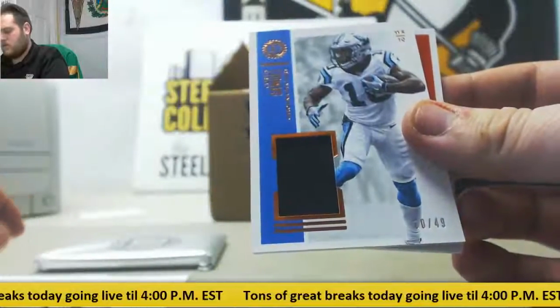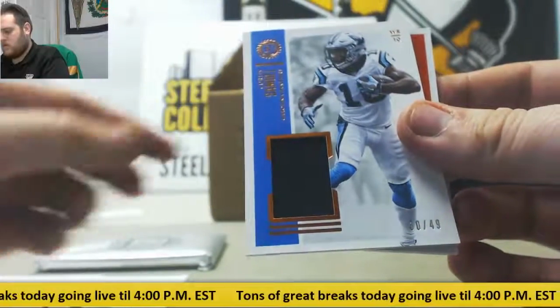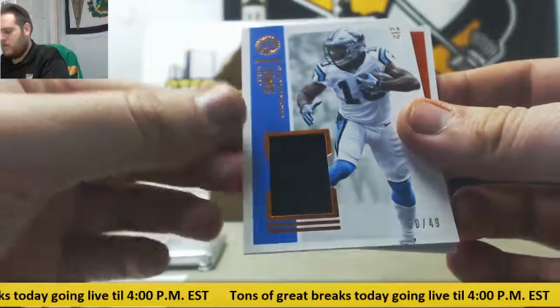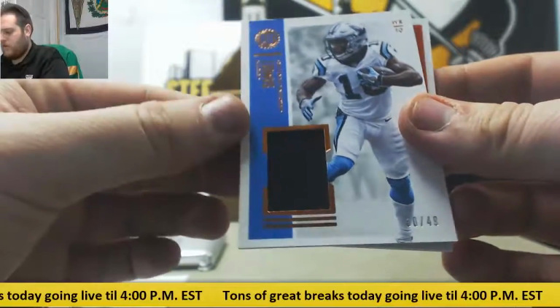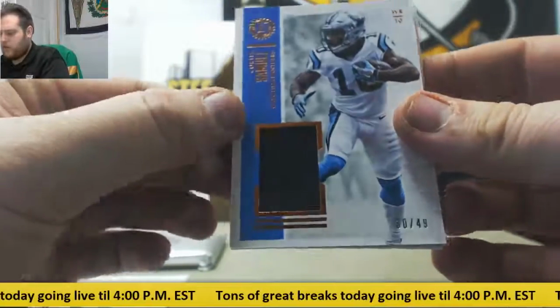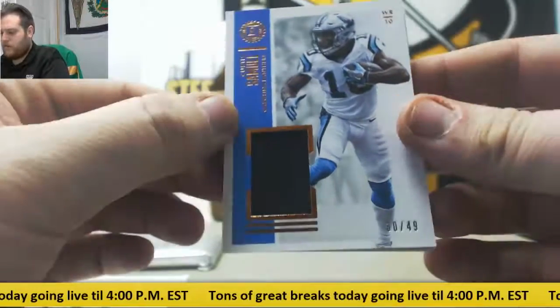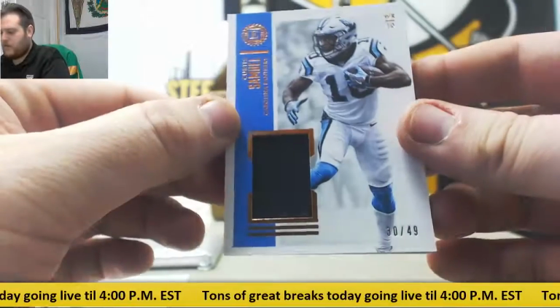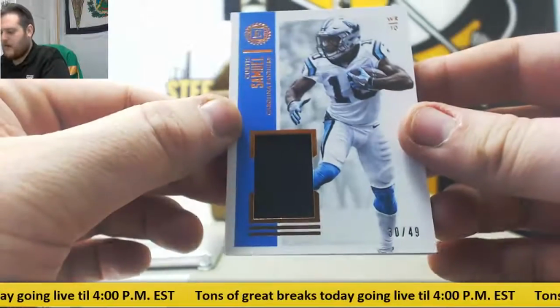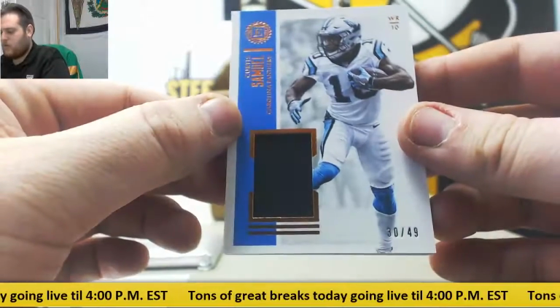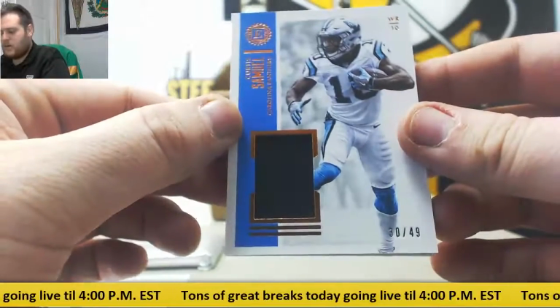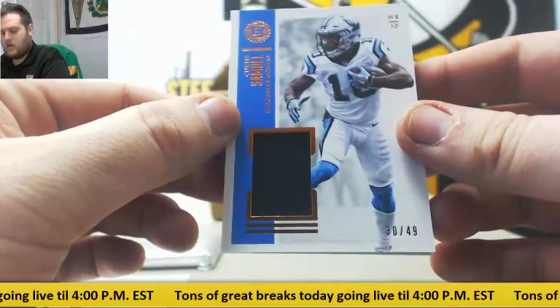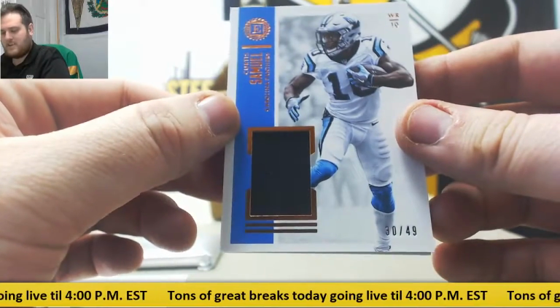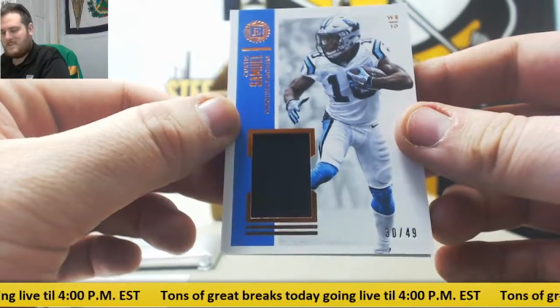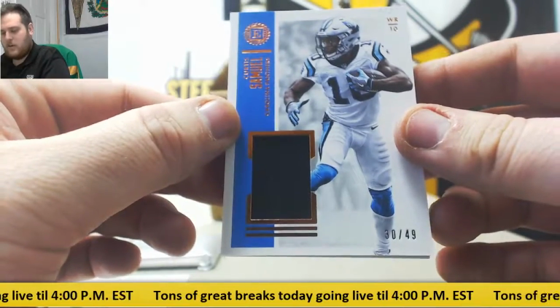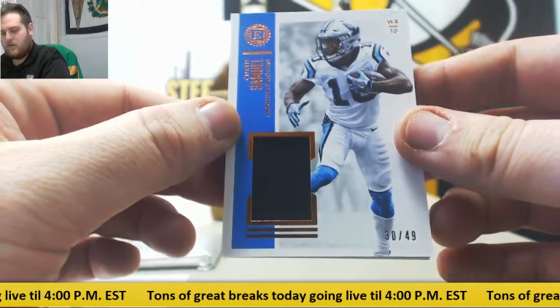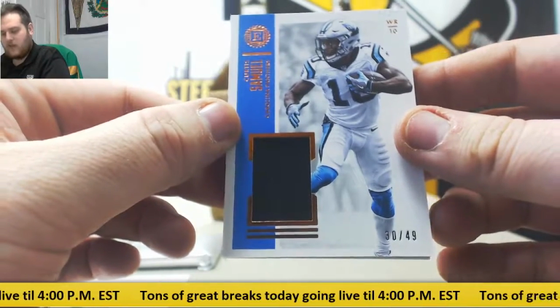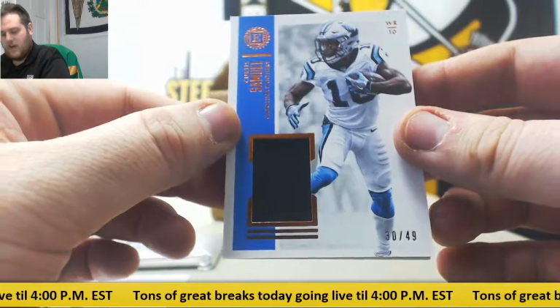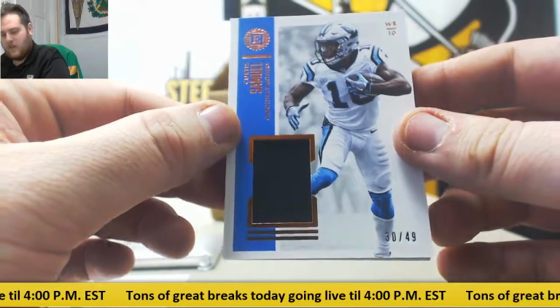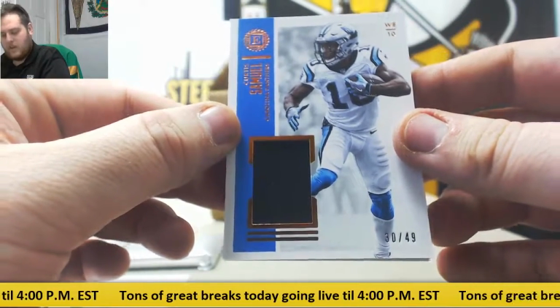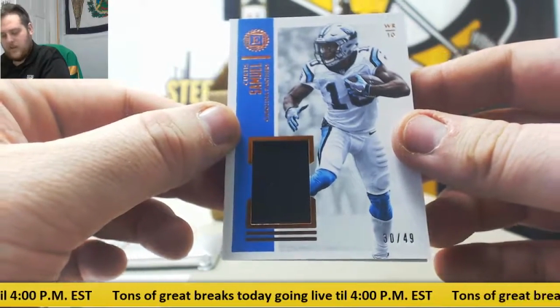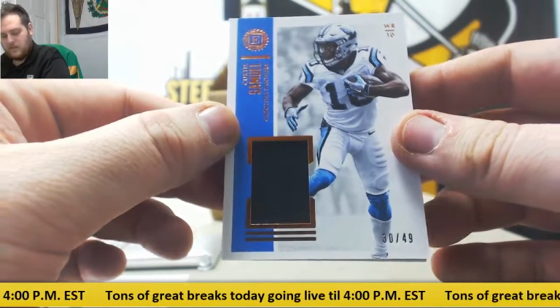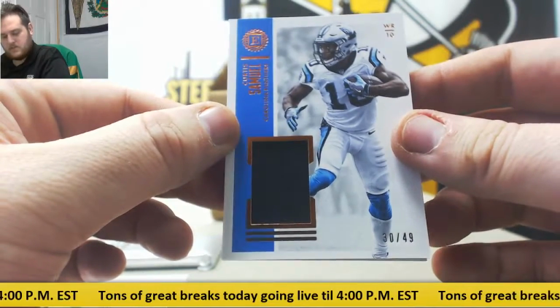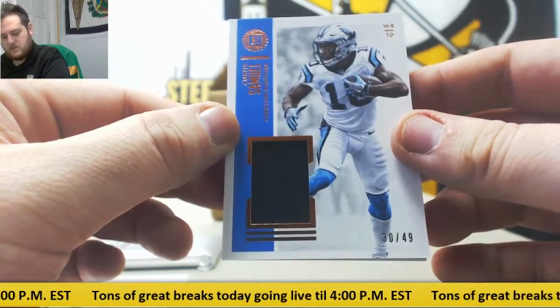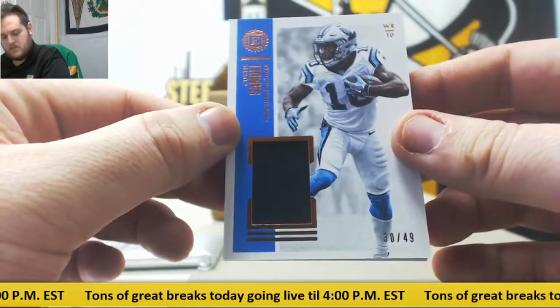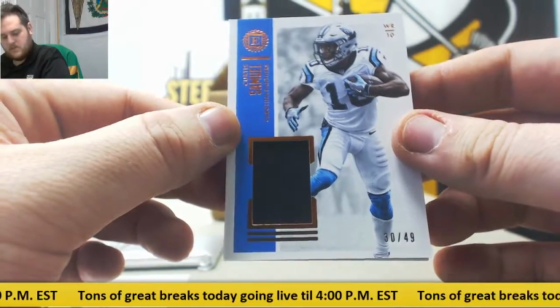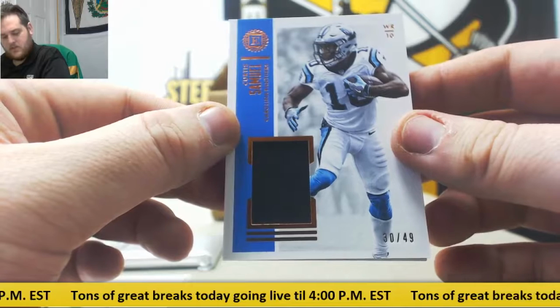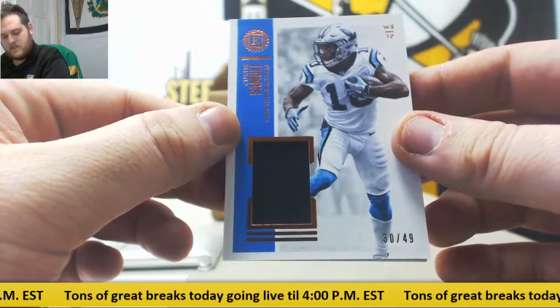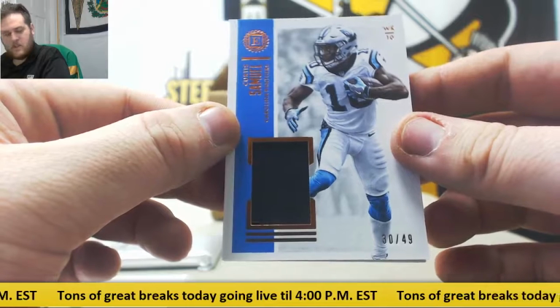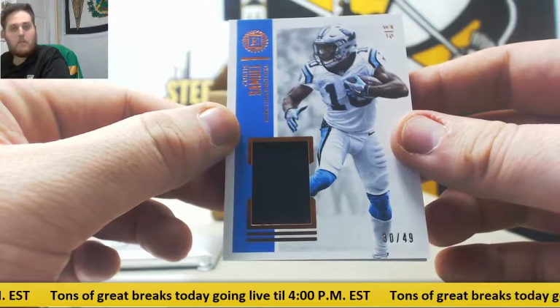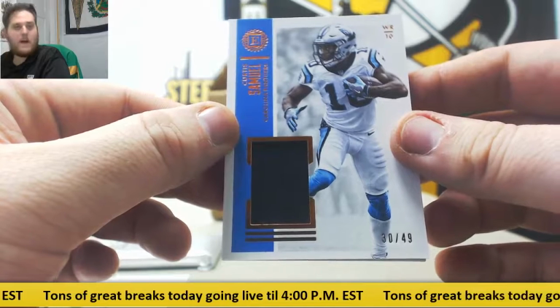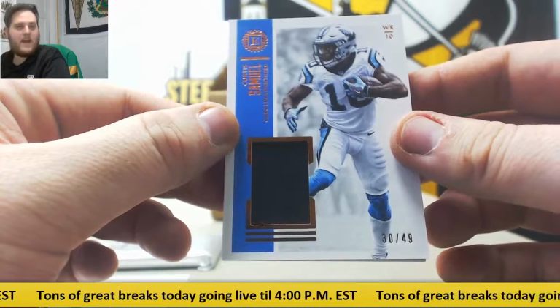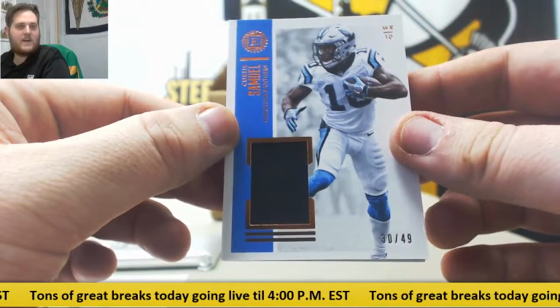30-49 rookie Curtis Samuel for the Carolina Panthers — that's going to go to Matt S.